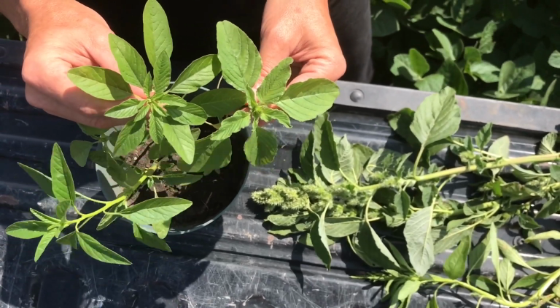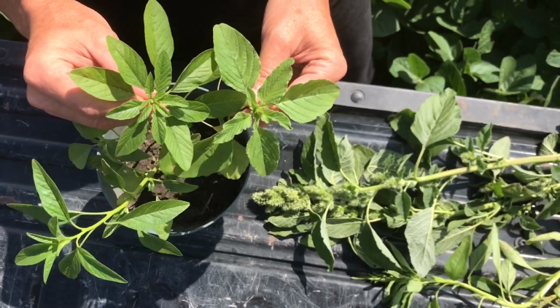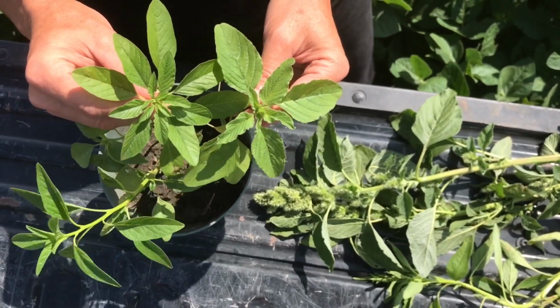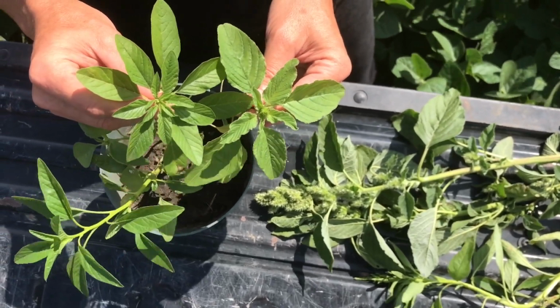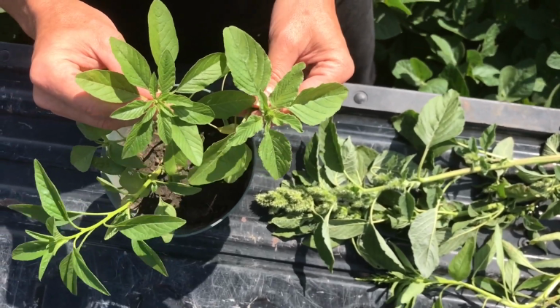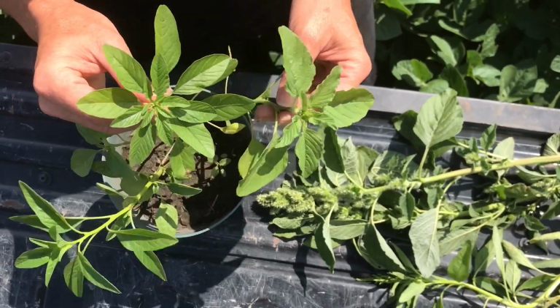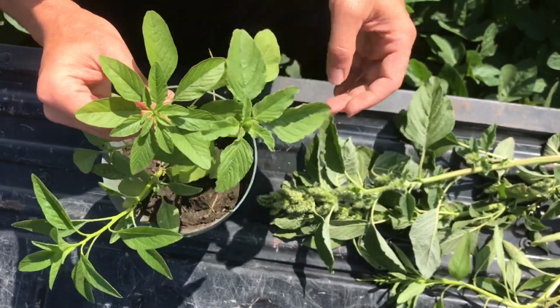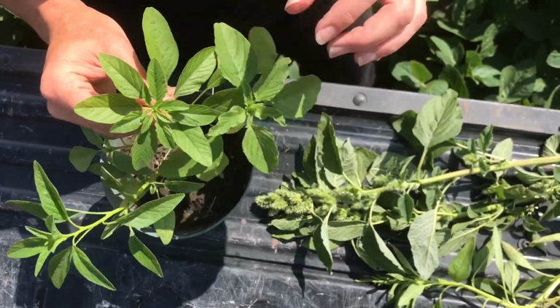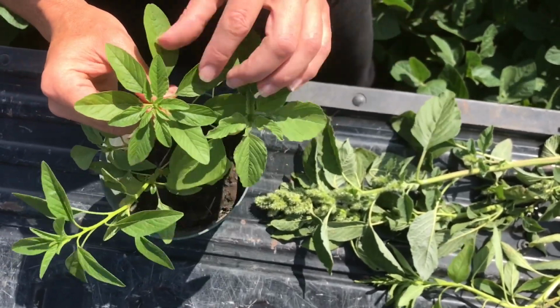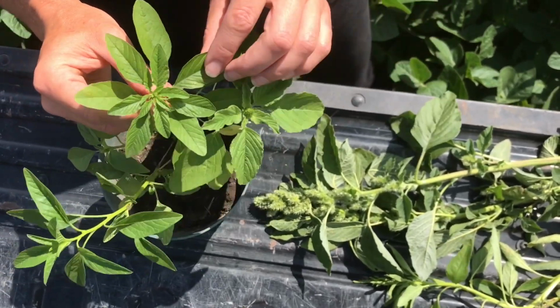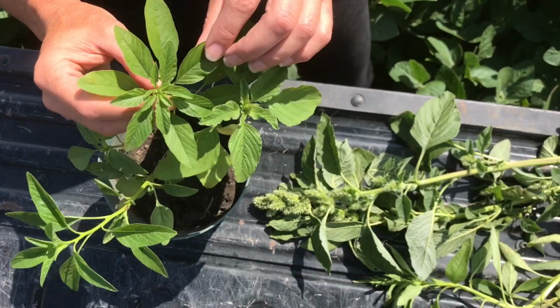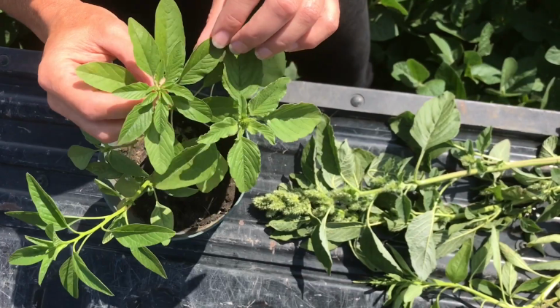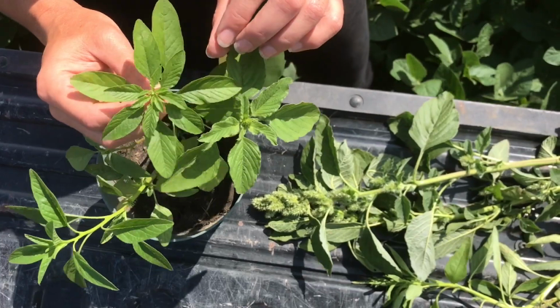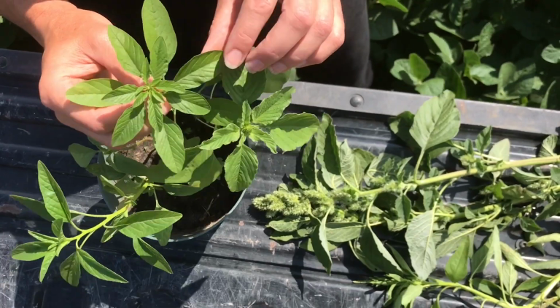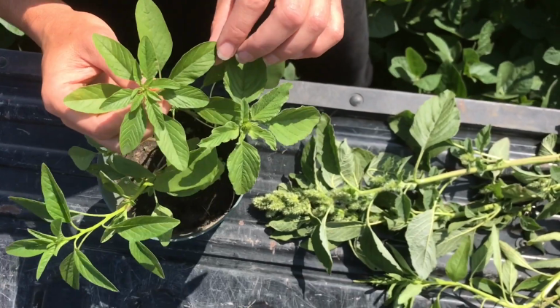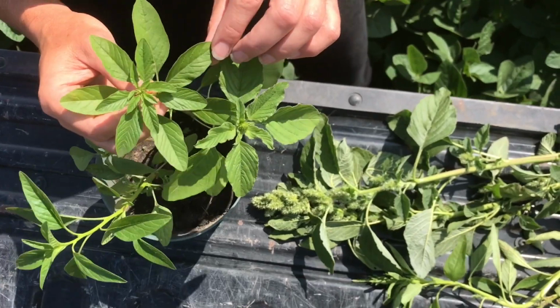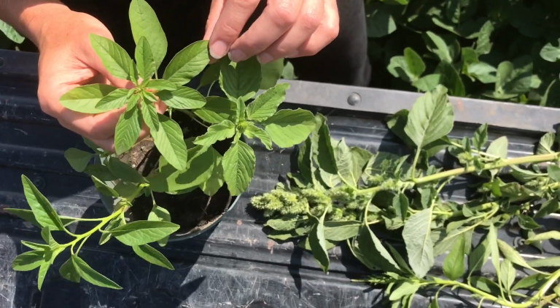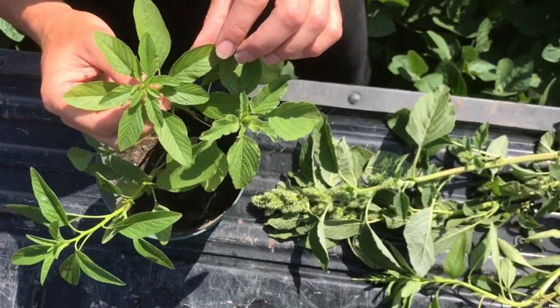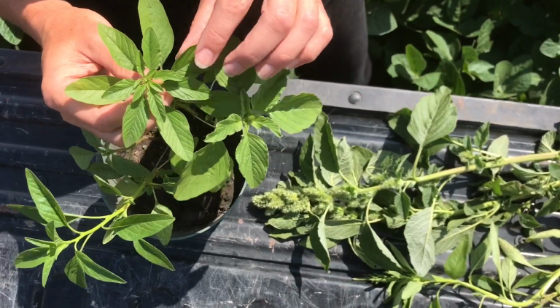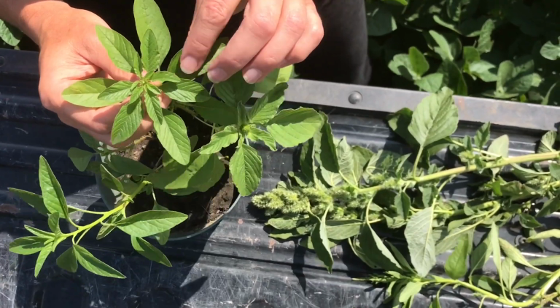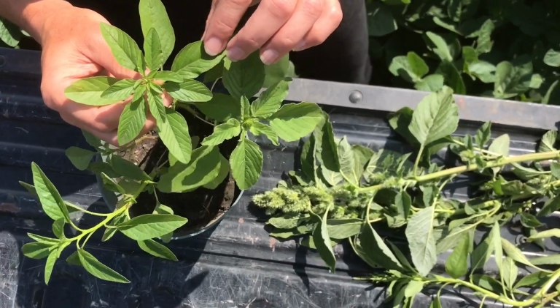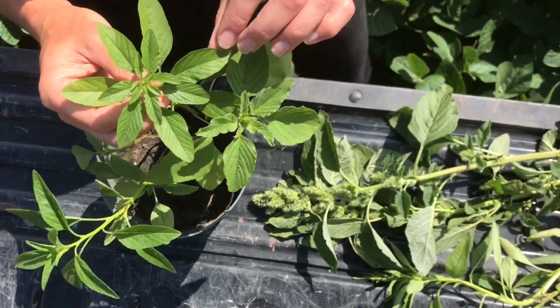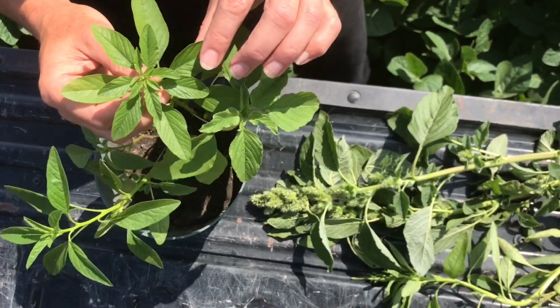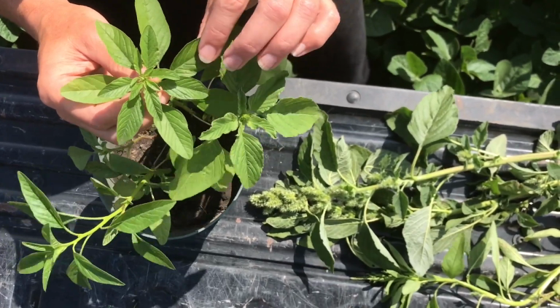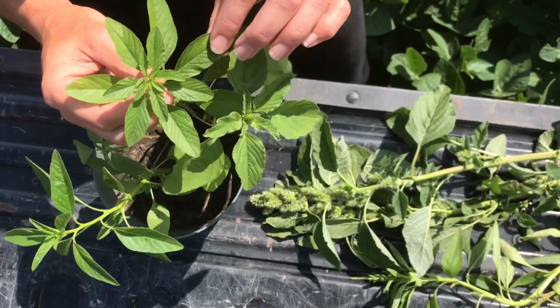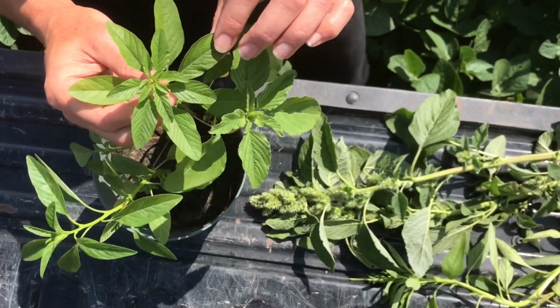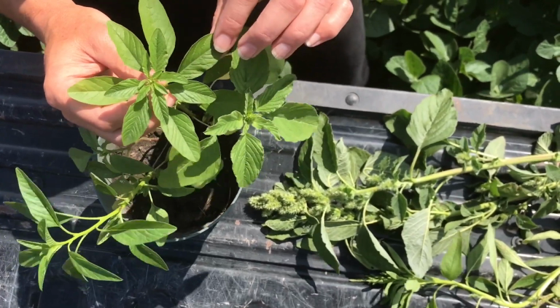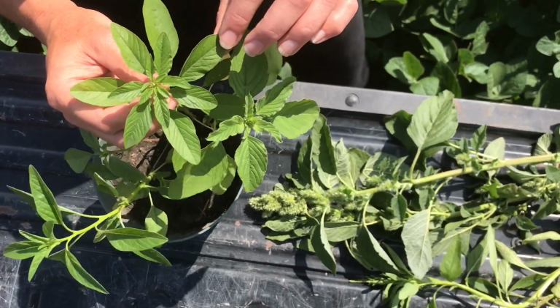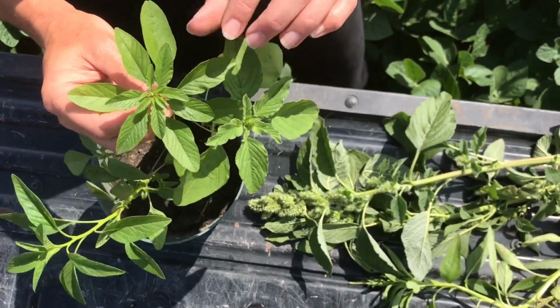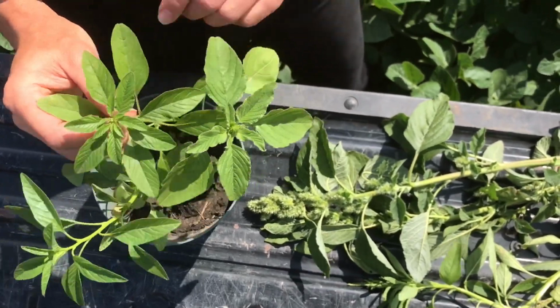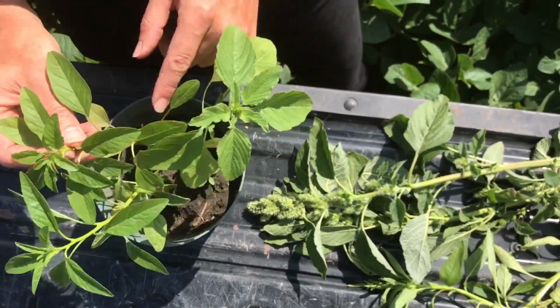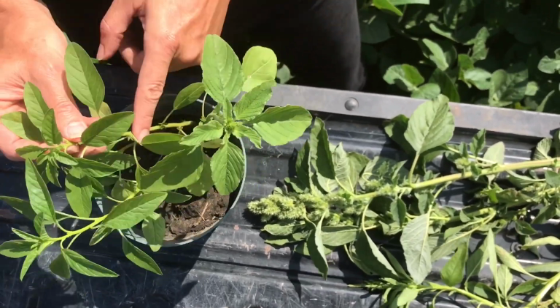Tallwater hemp has a much more oval leaf, it's glossy, looks more waxy, and then a very smooth stem.